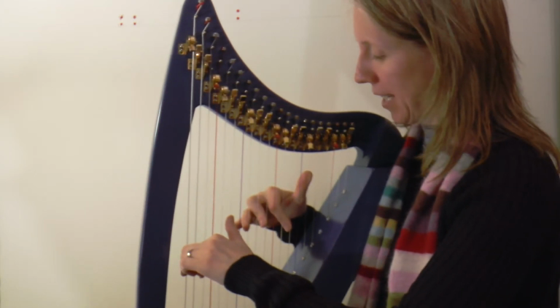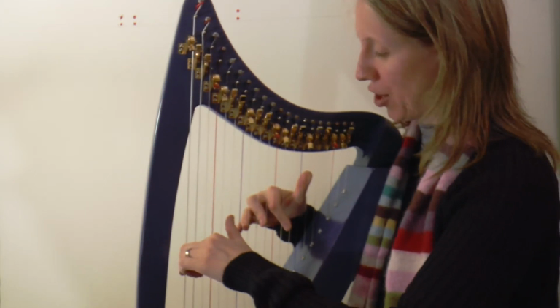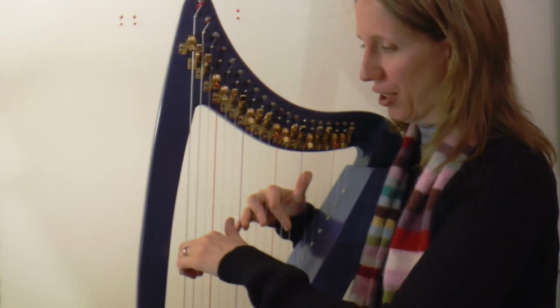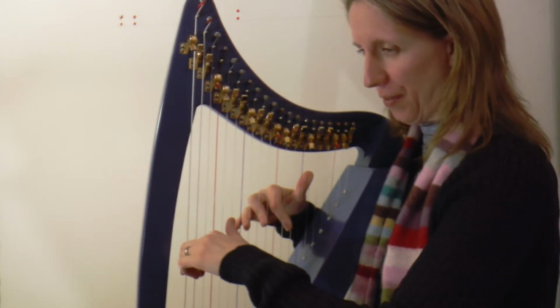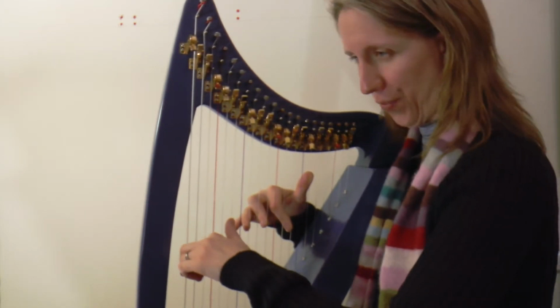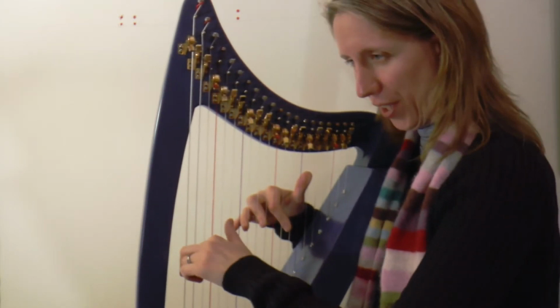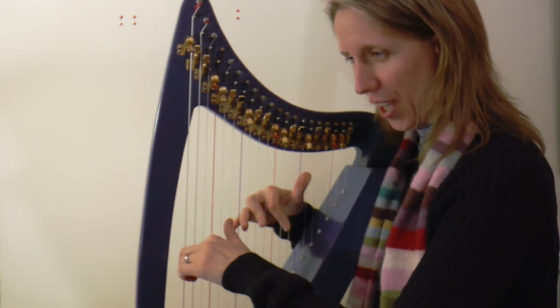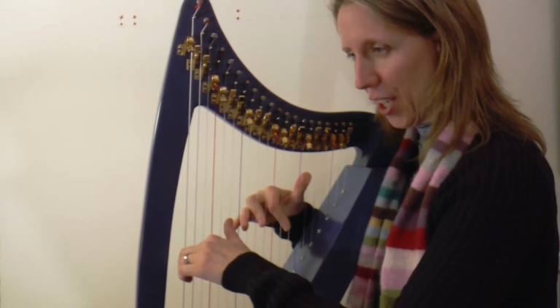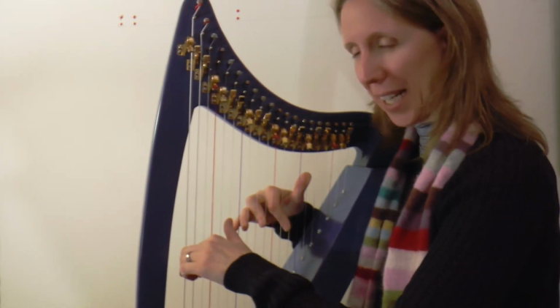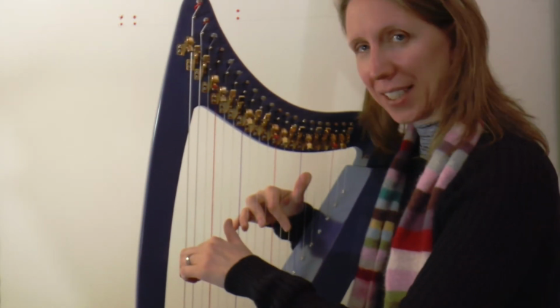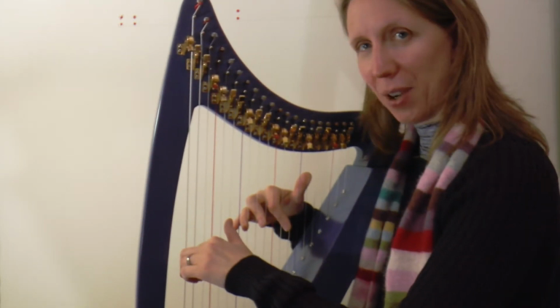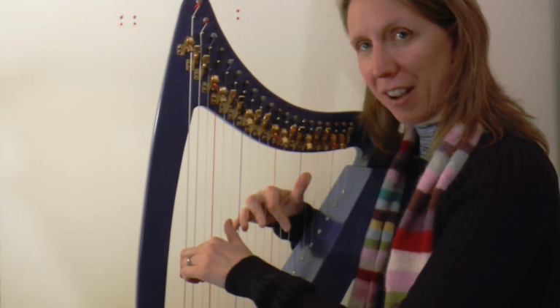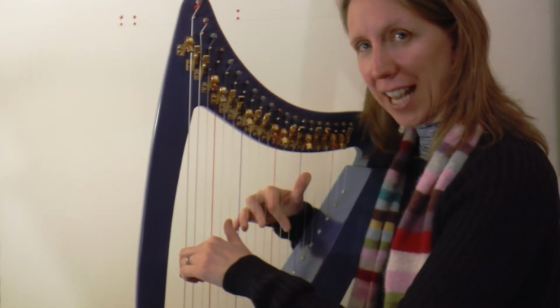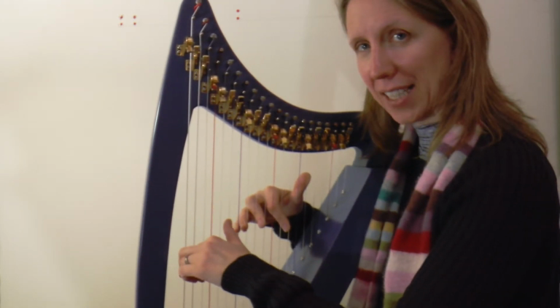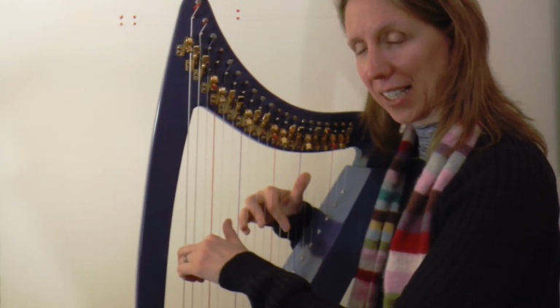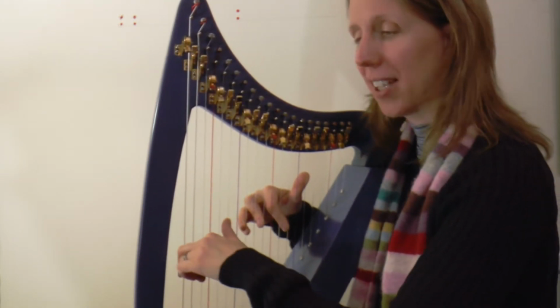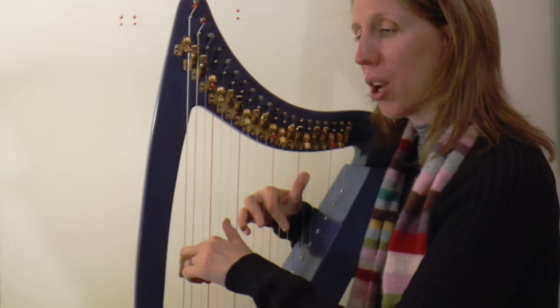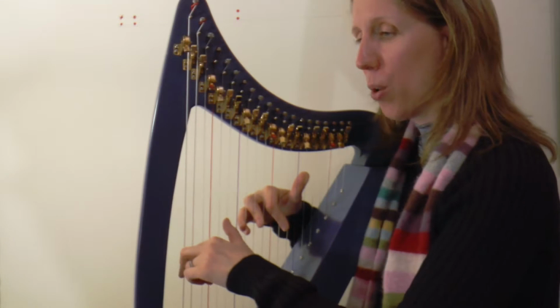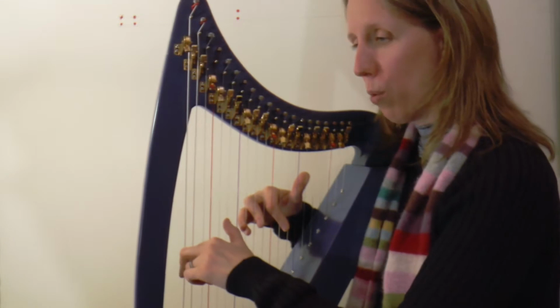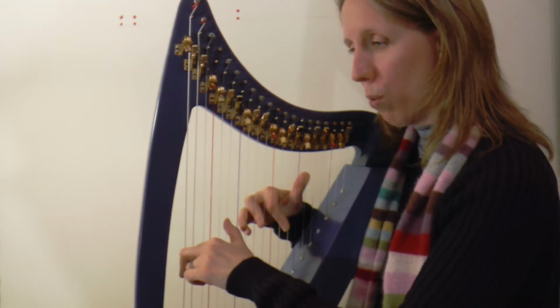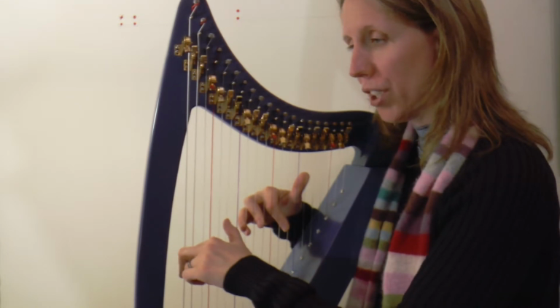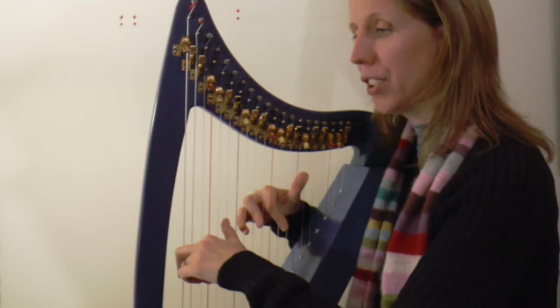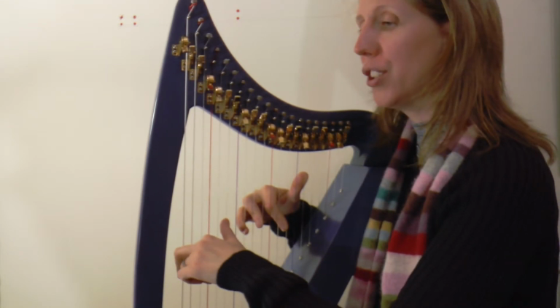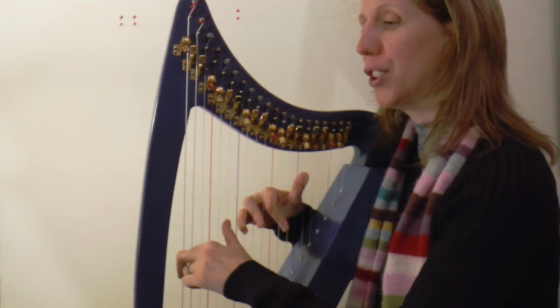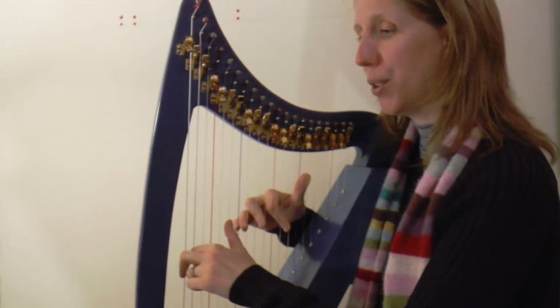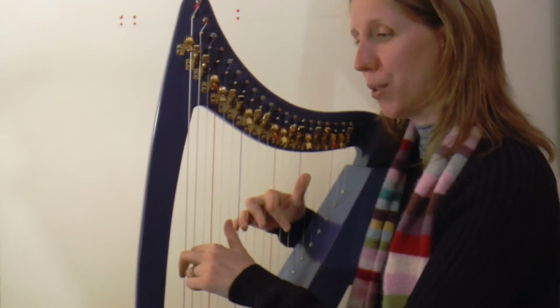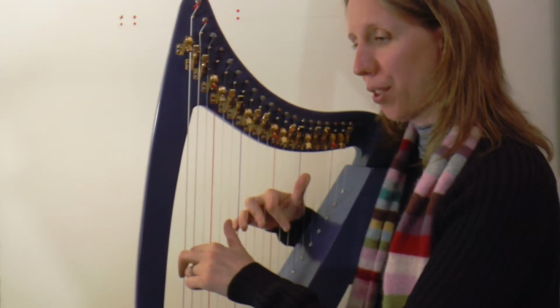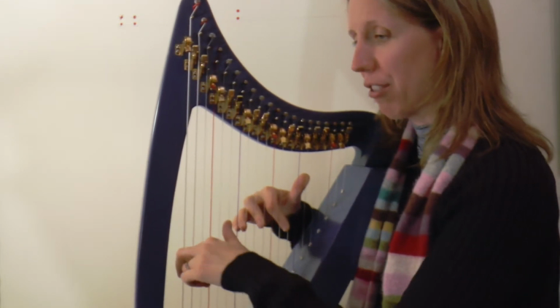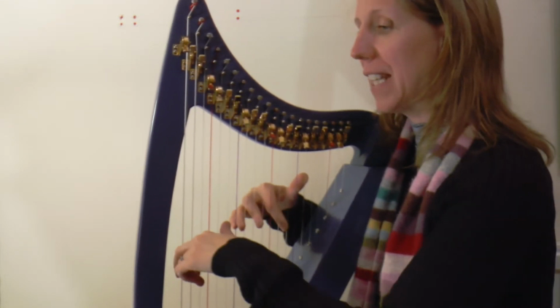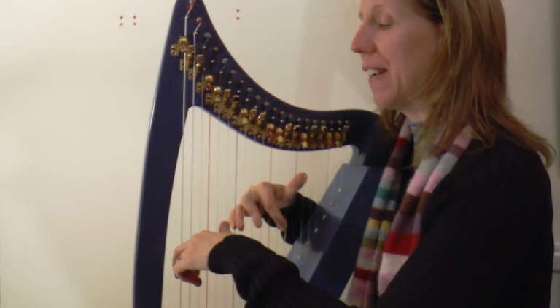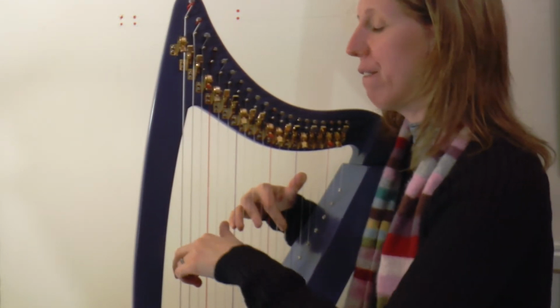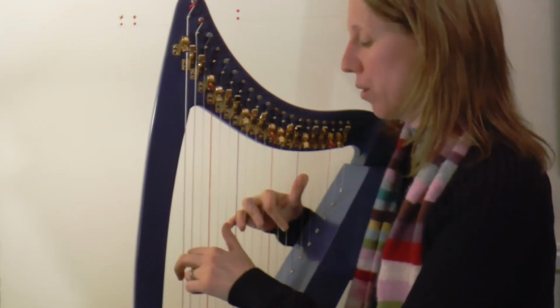This high E minor section going into our very ending. One, two, three, four.